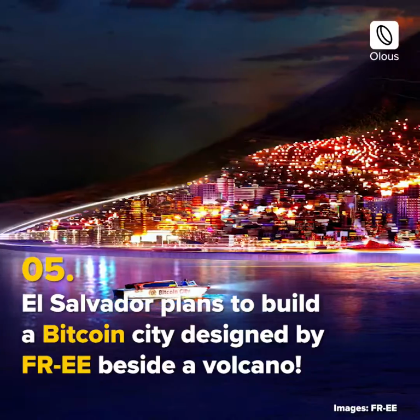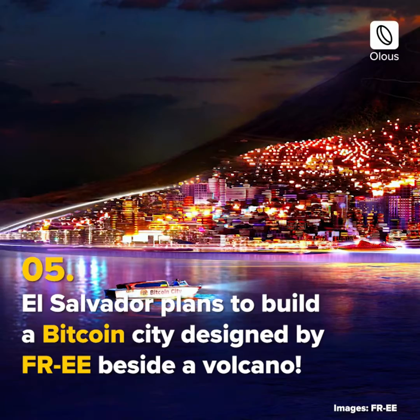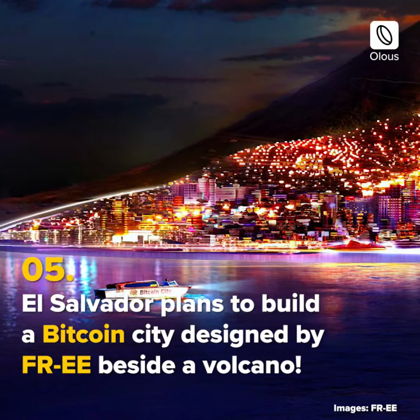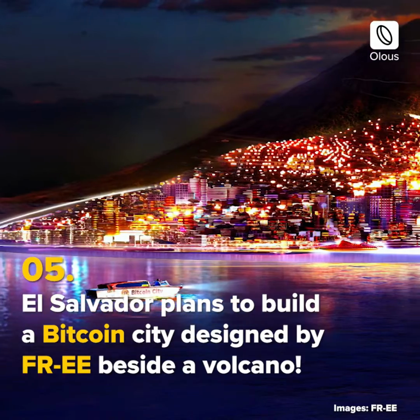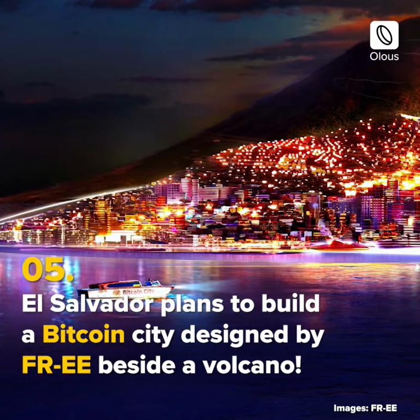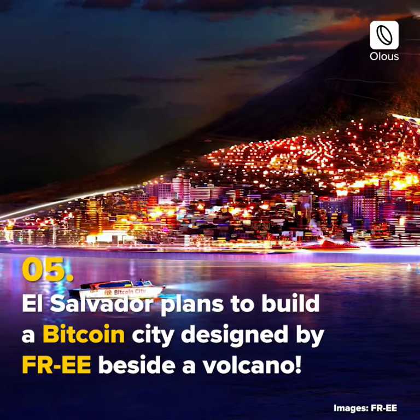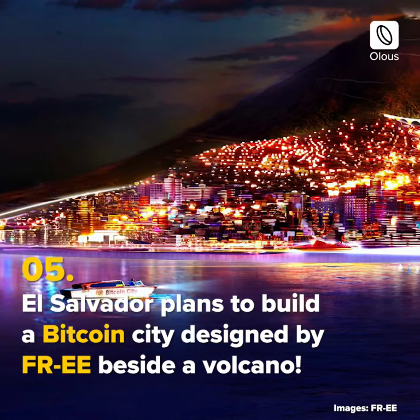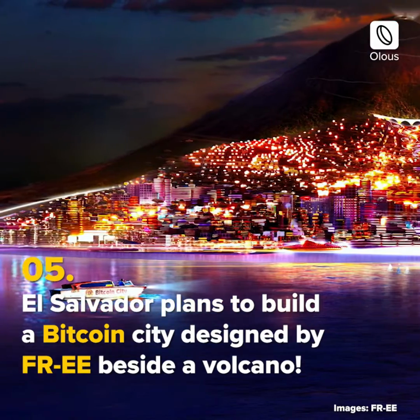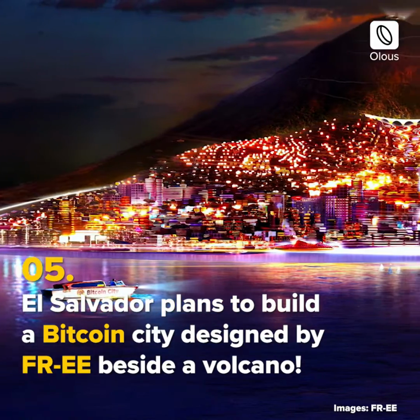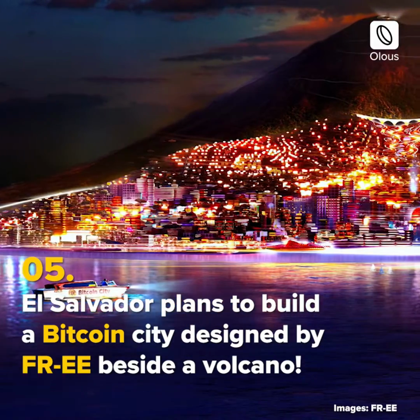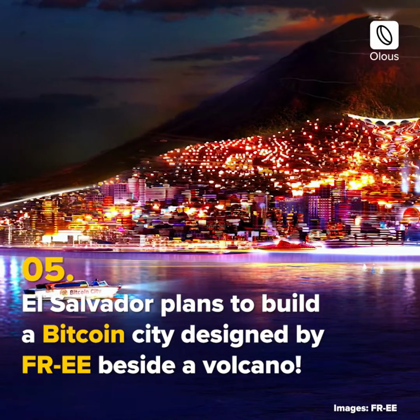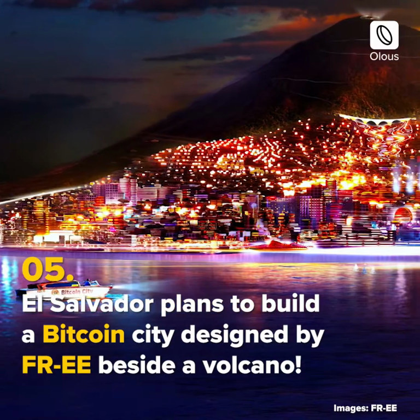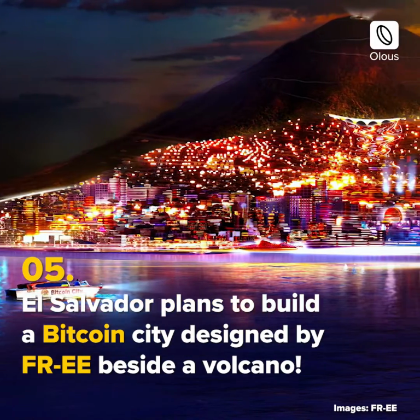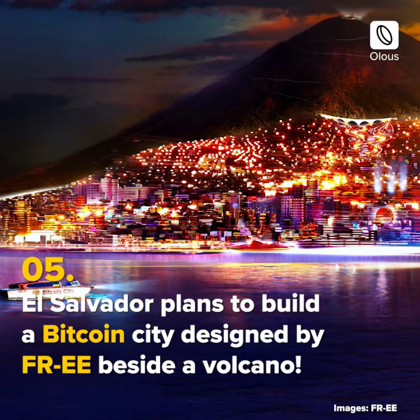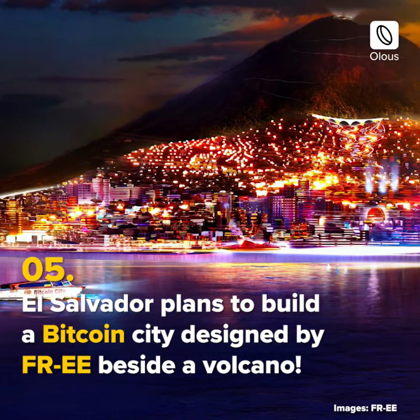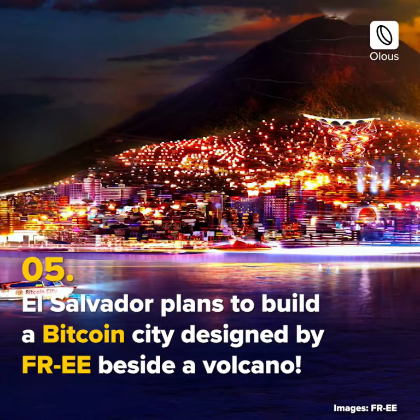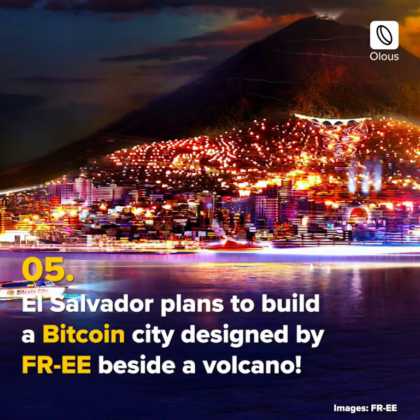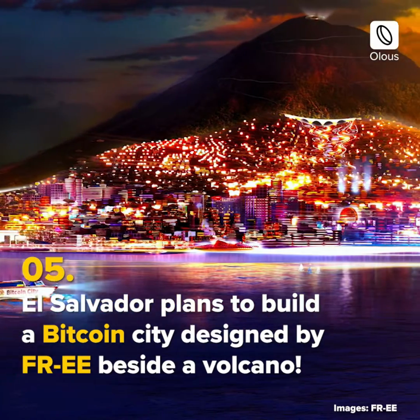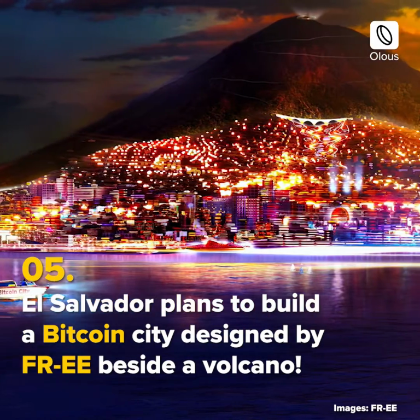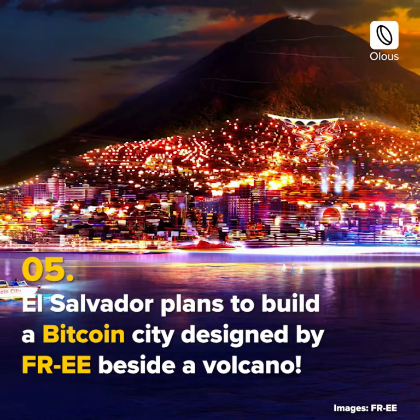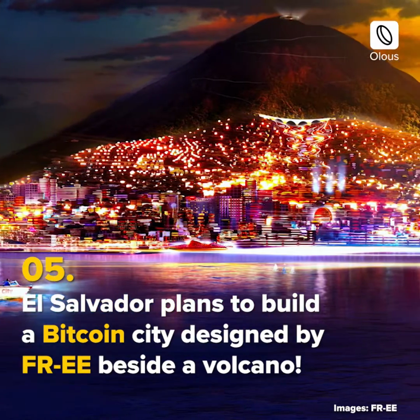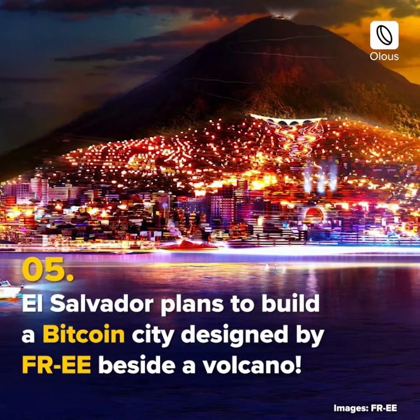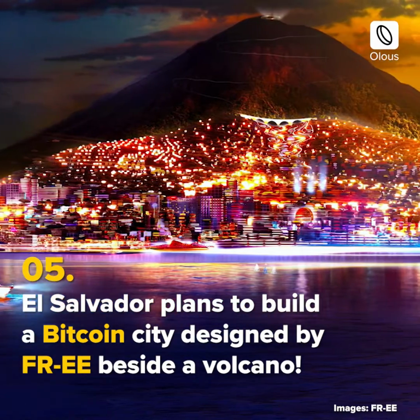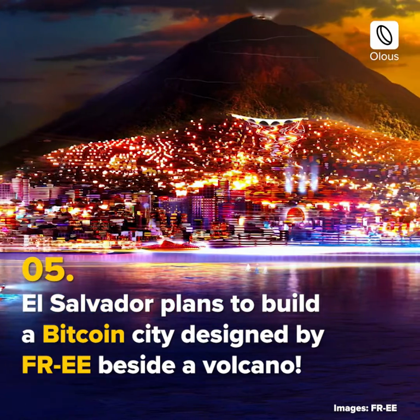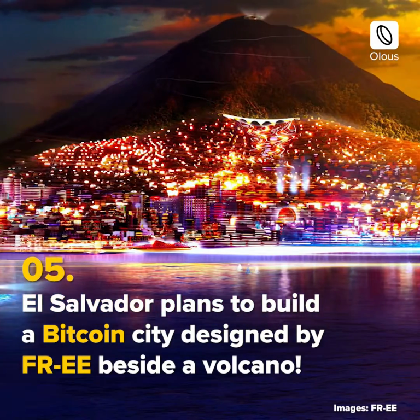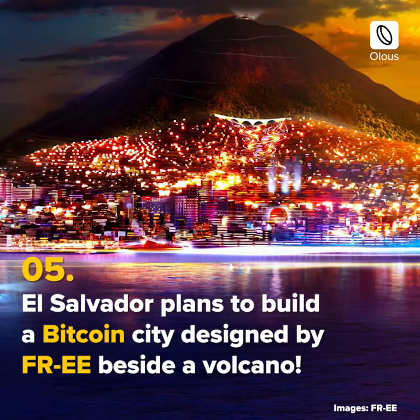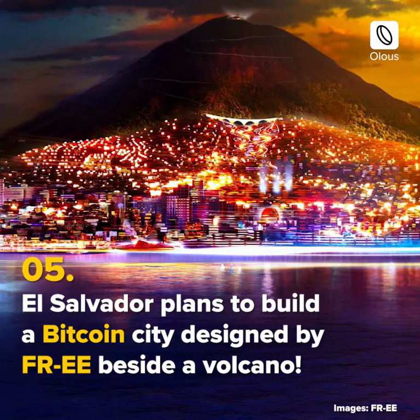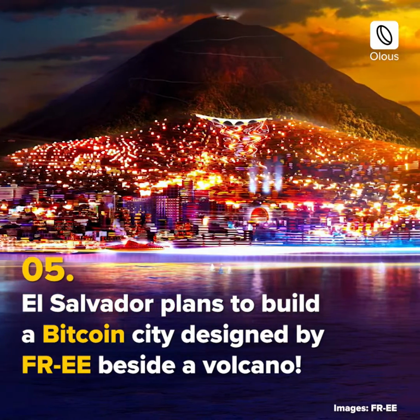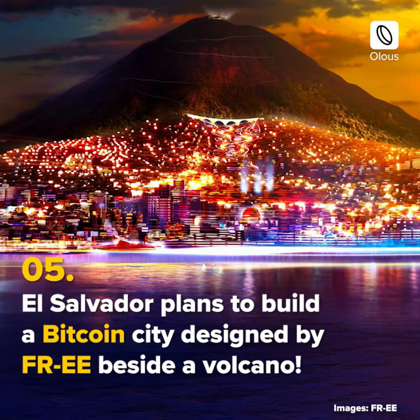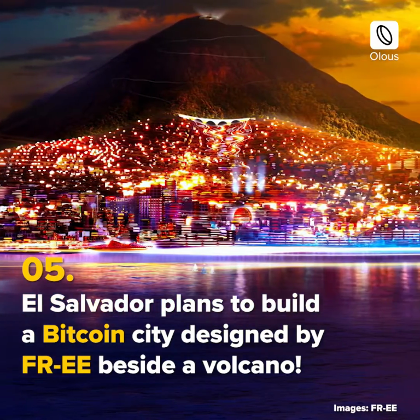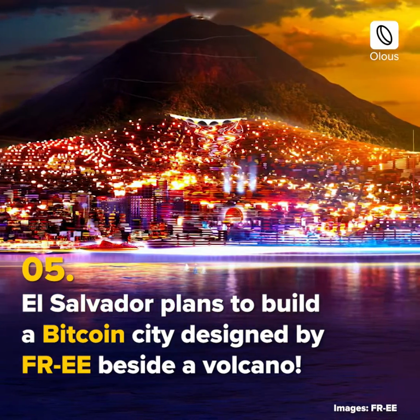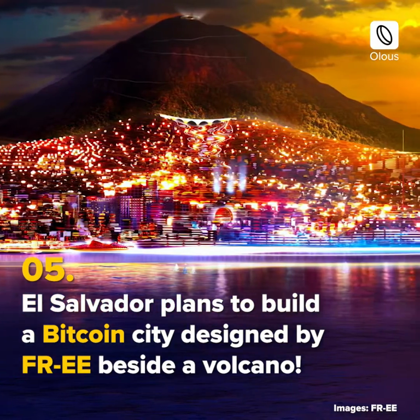El Salvador plans to build a Bitcoin City, designed by FREE, beside a volcano.